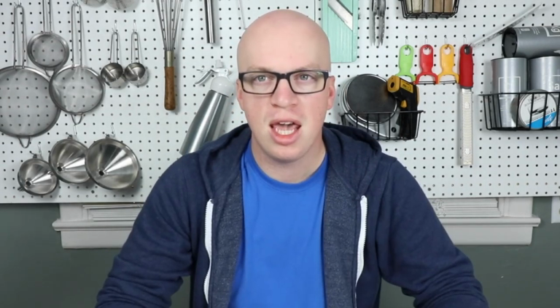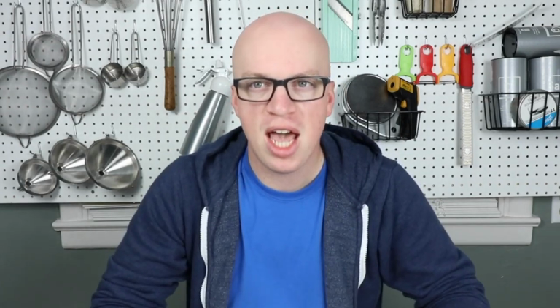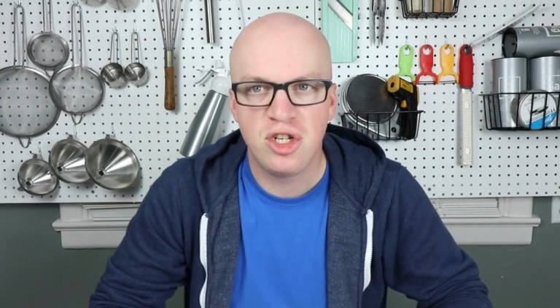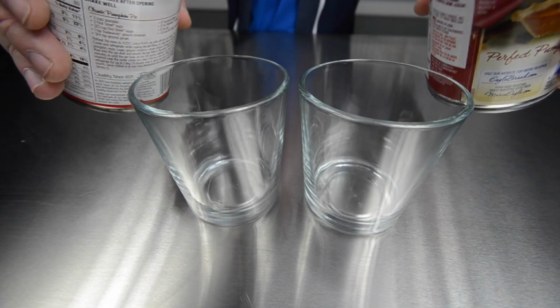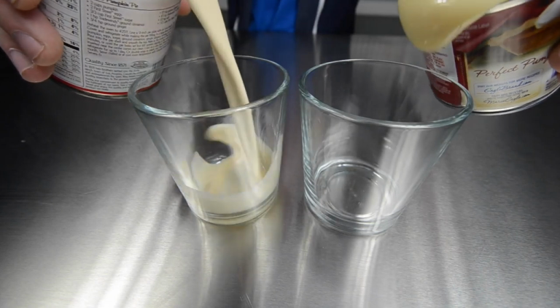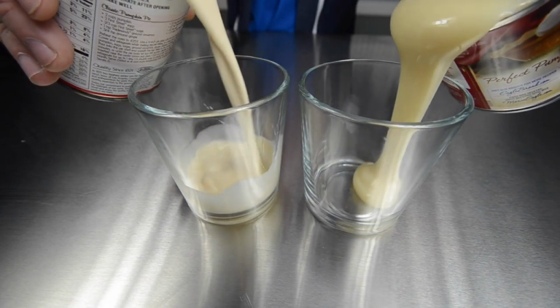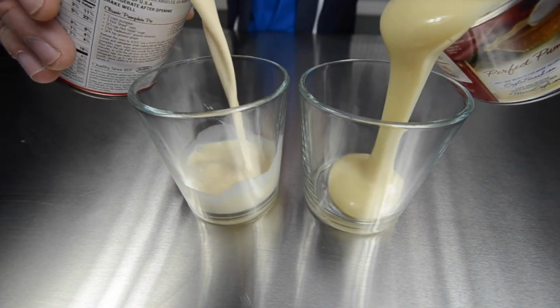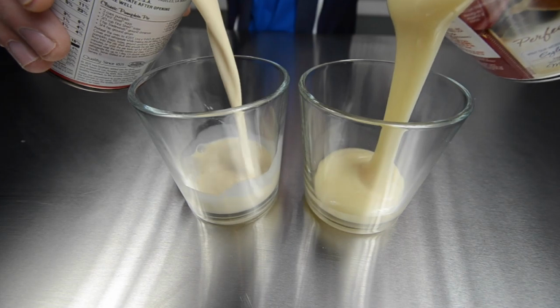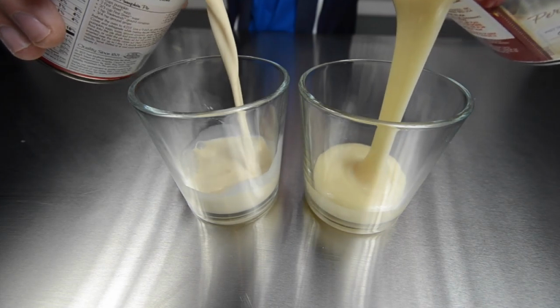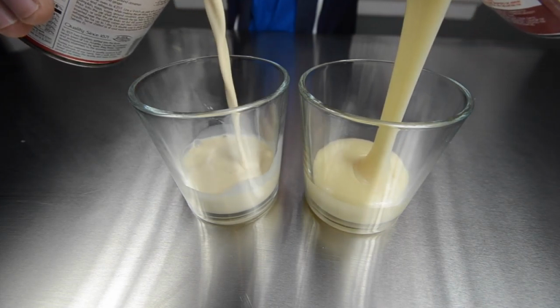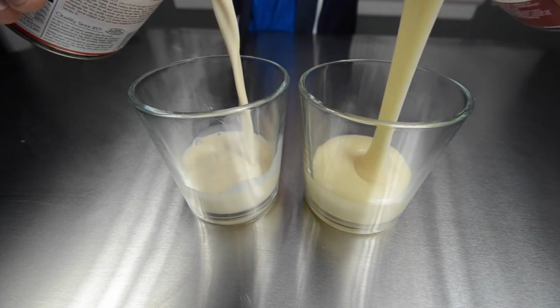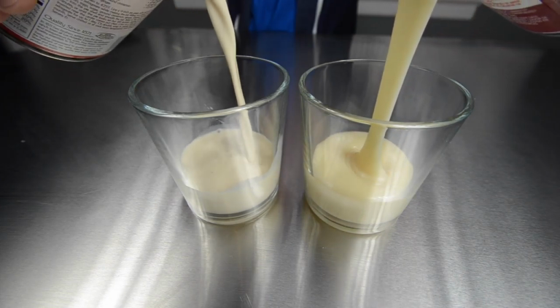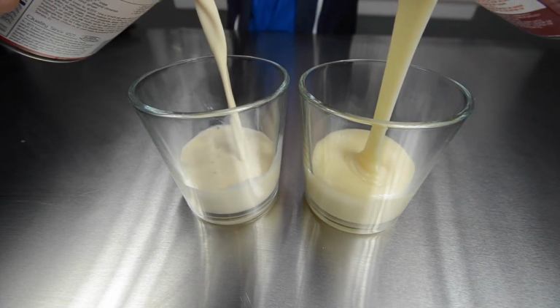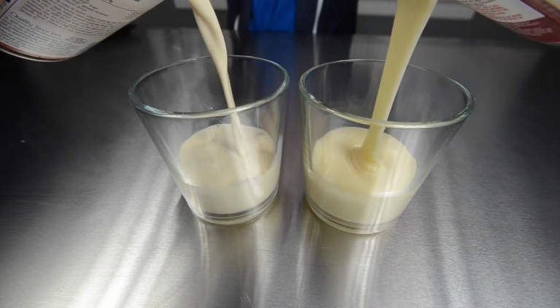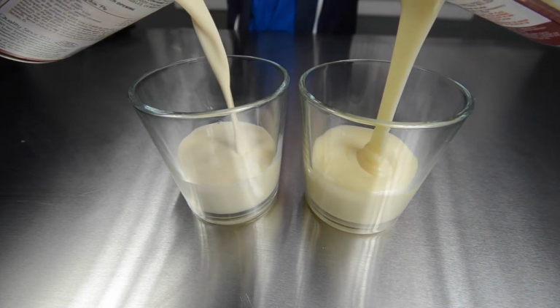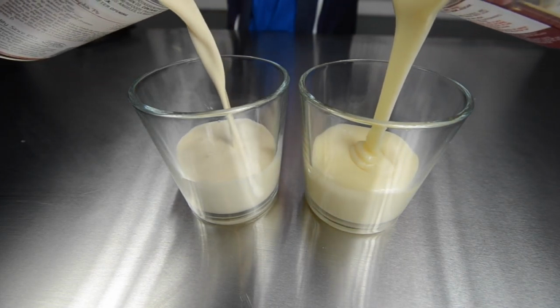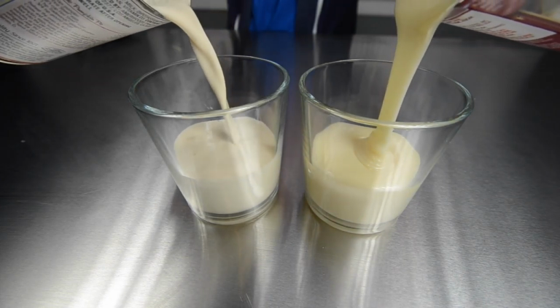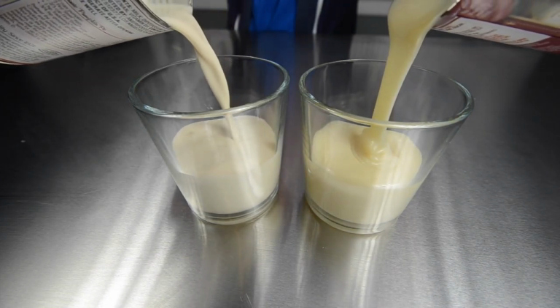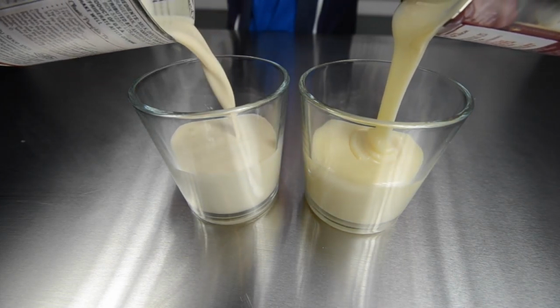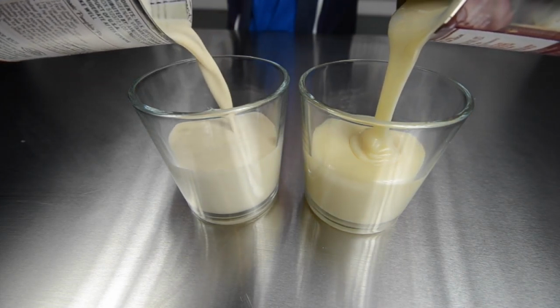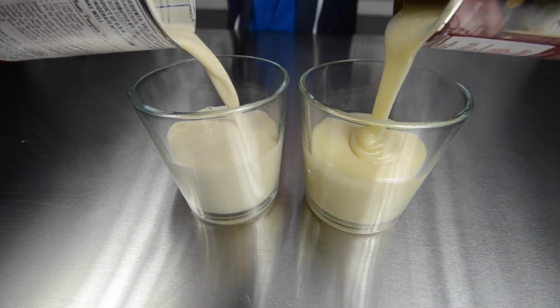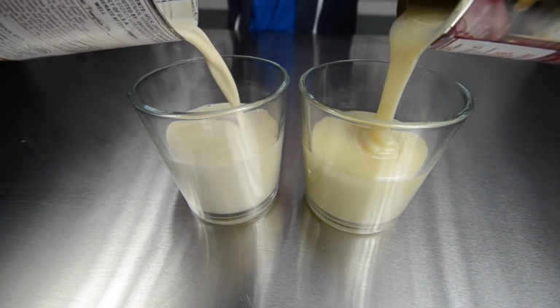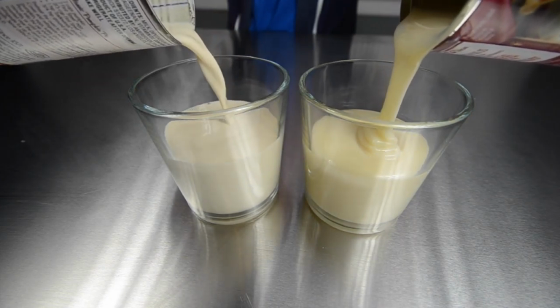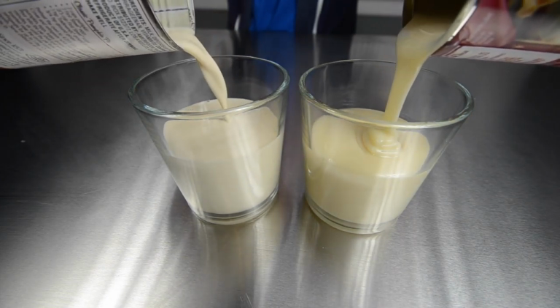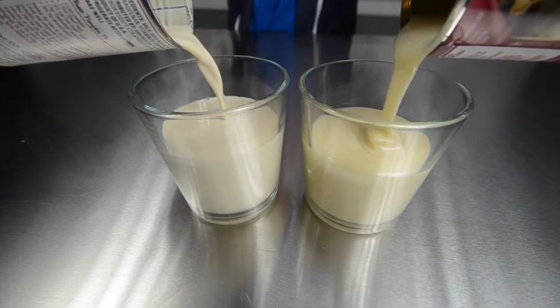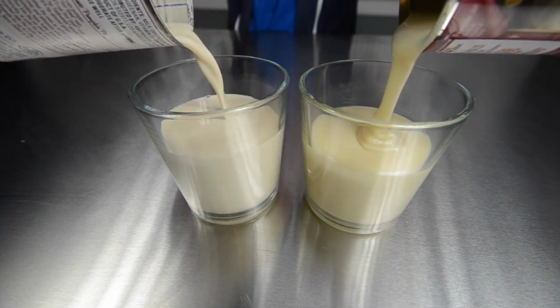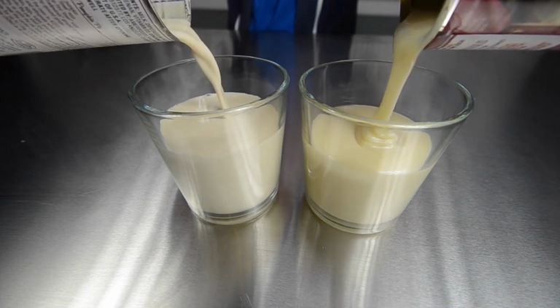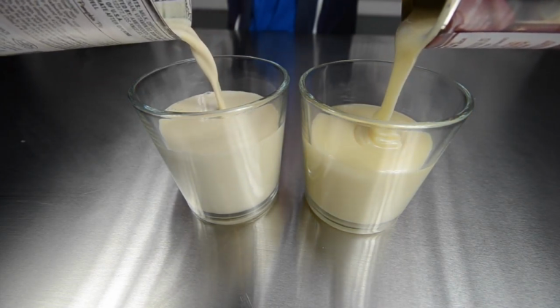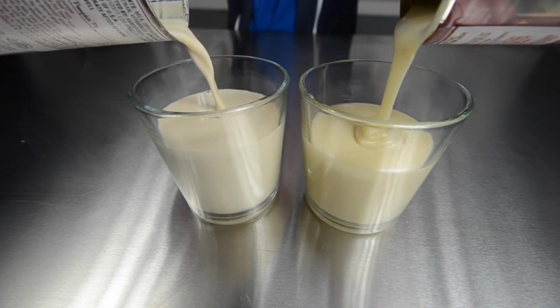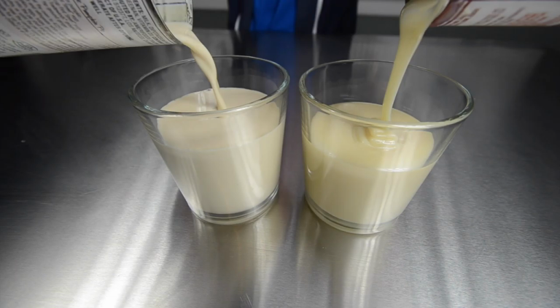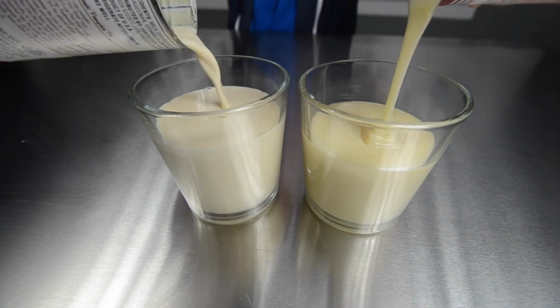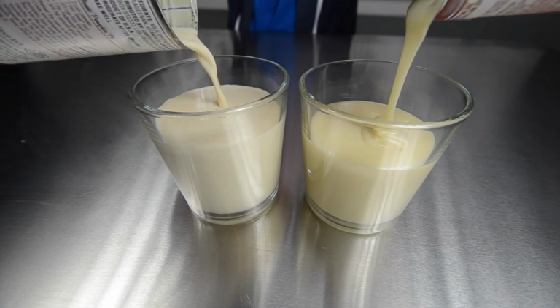Here we have two glasses. I'm going to pour each can. Can you guess which one's evaporated and which one's condensed?